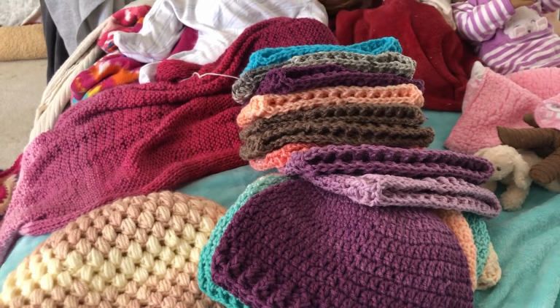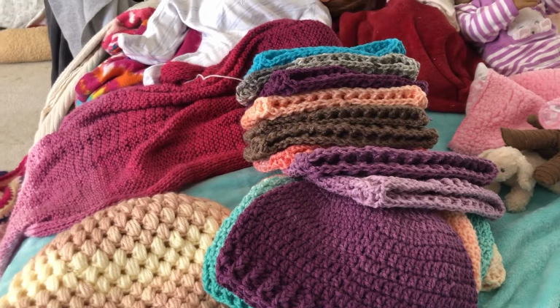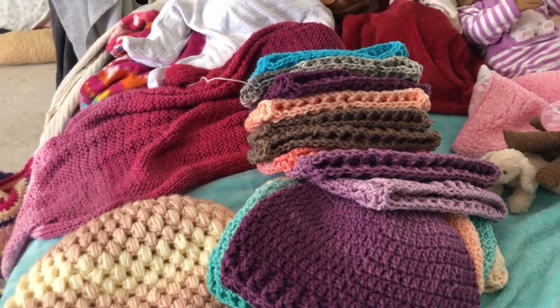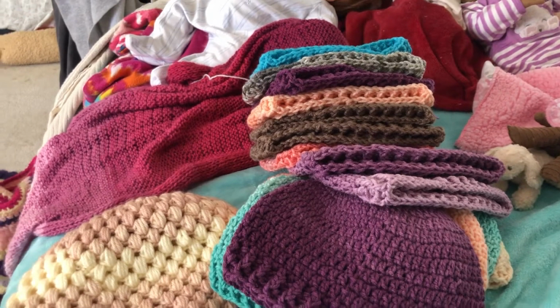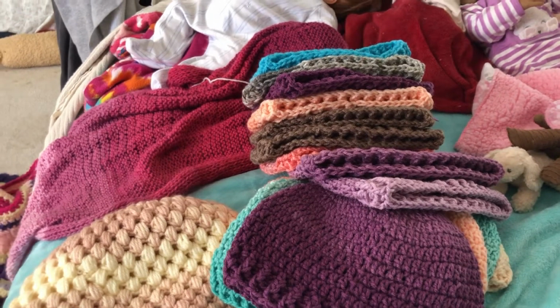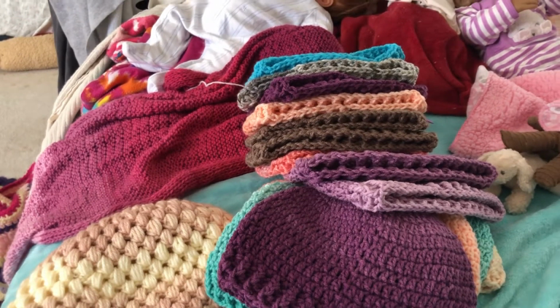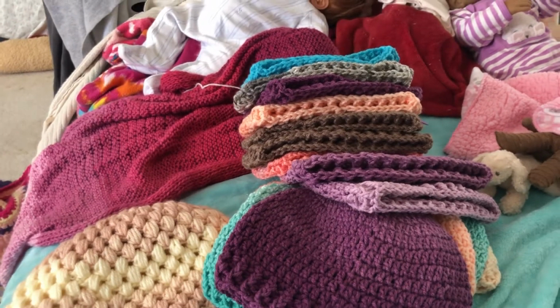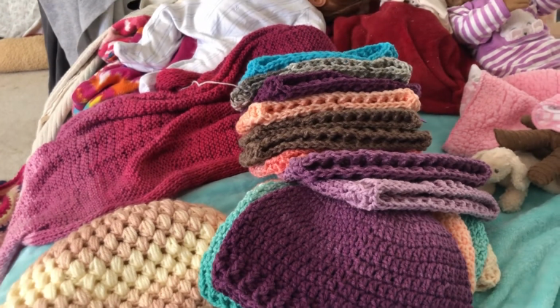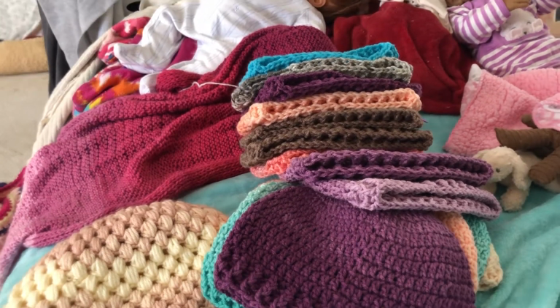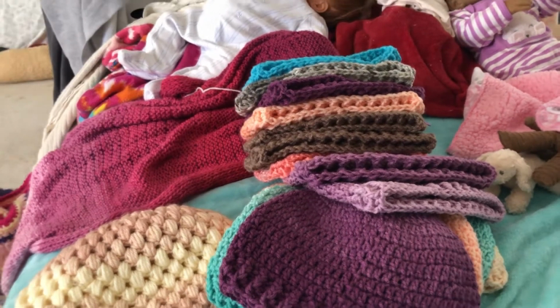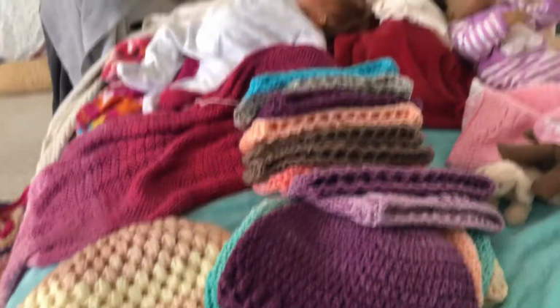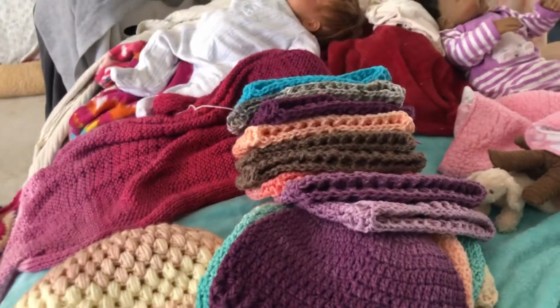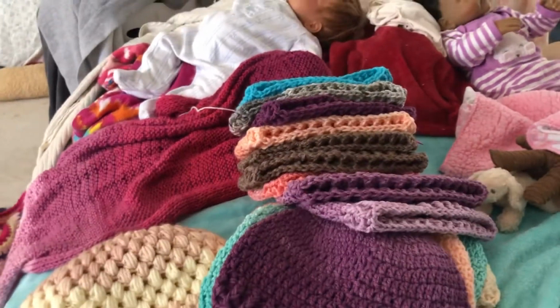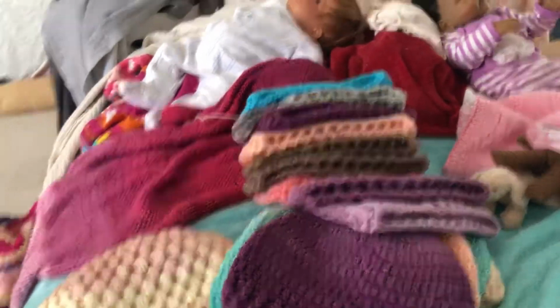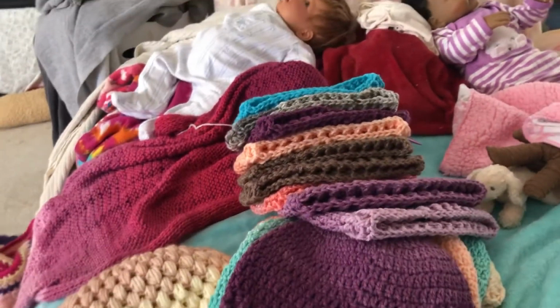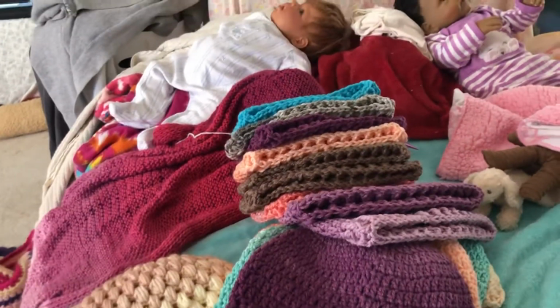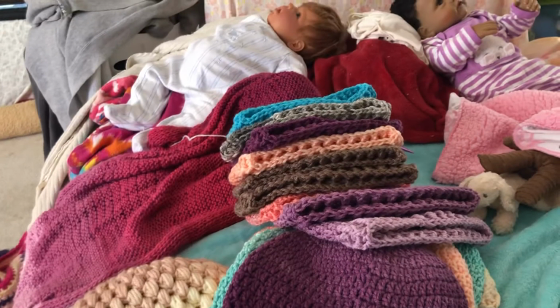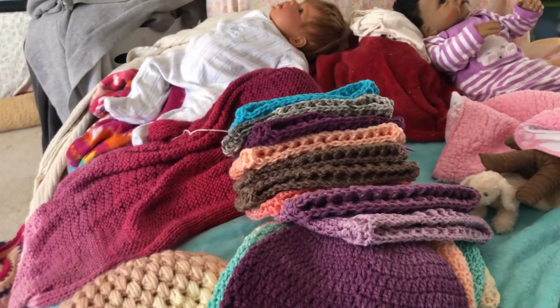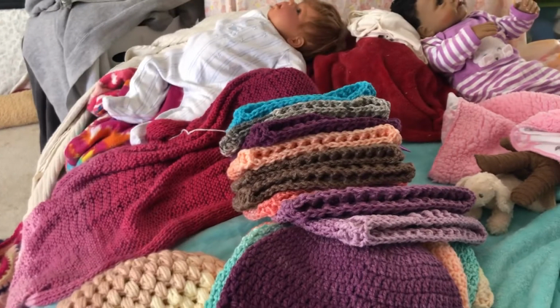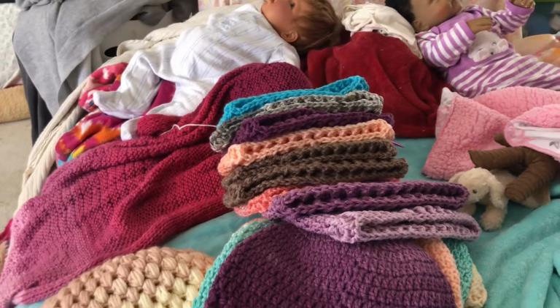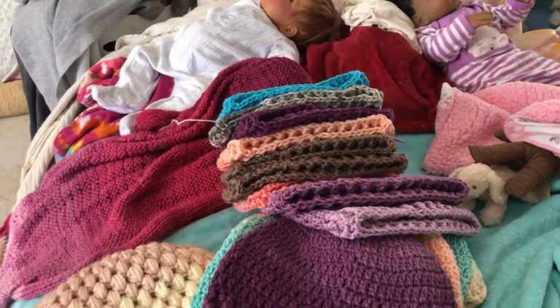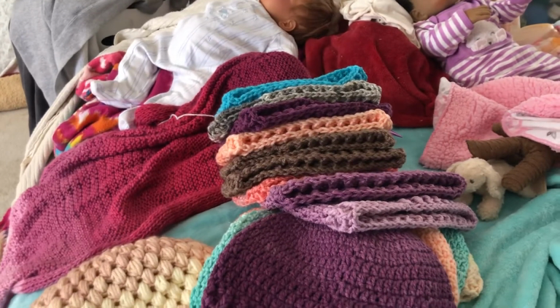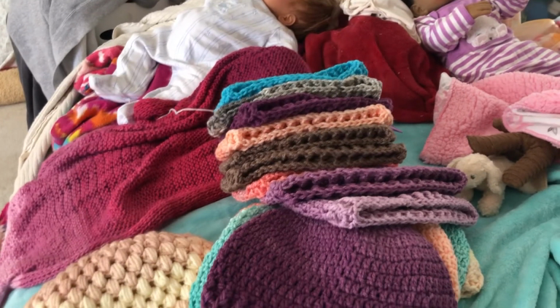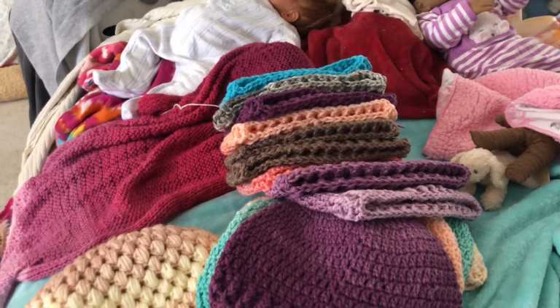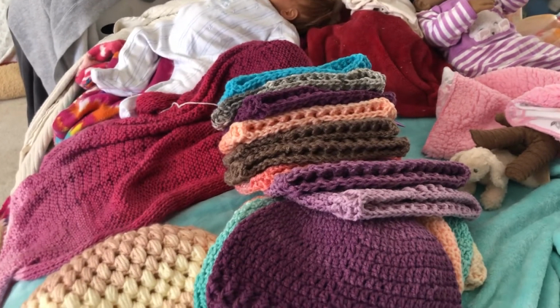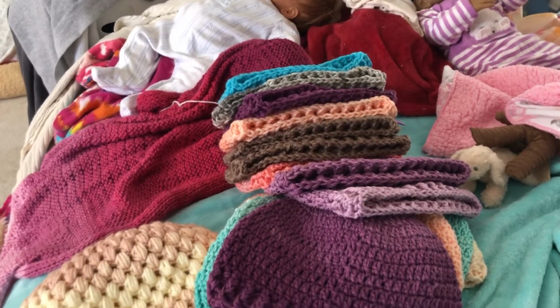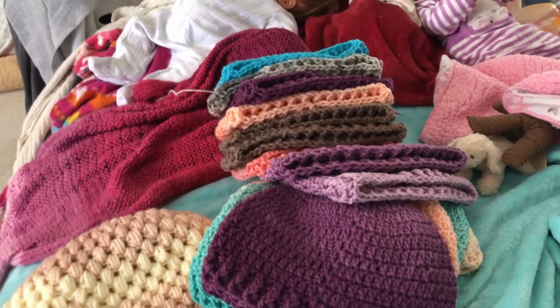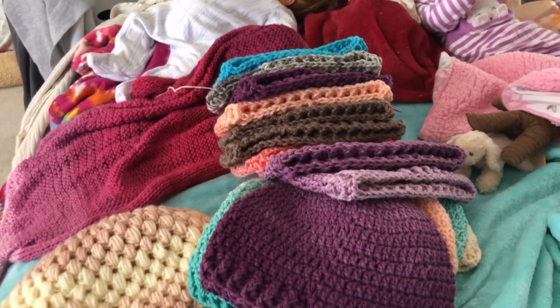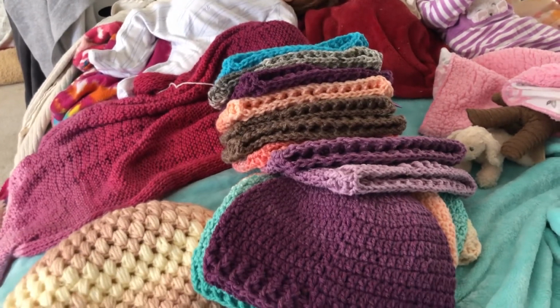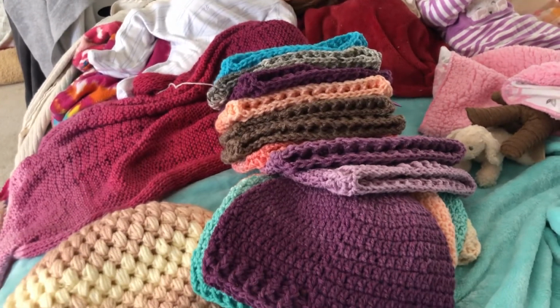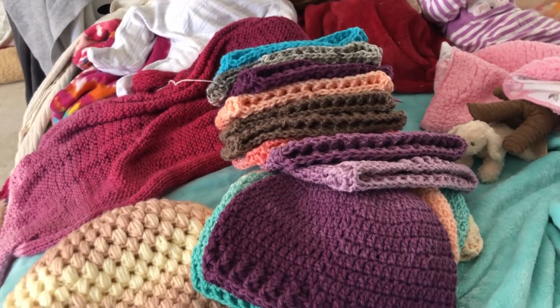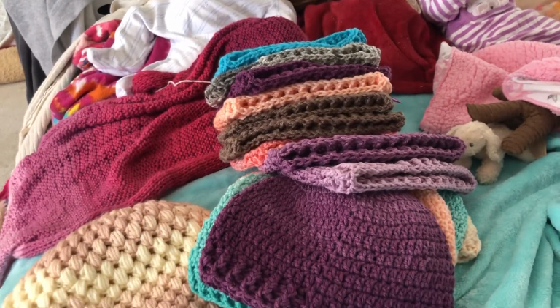Hello. Welcome to Nana's Crafty Corner. I'm back. I wanted to show you what else I've been working on.